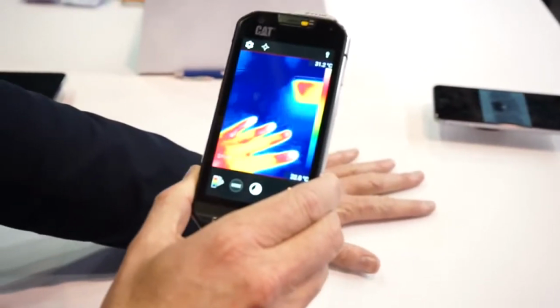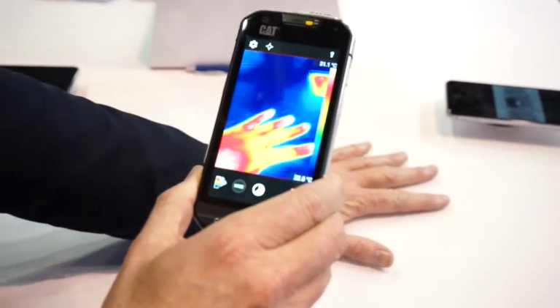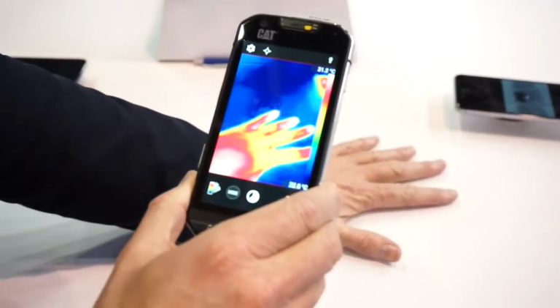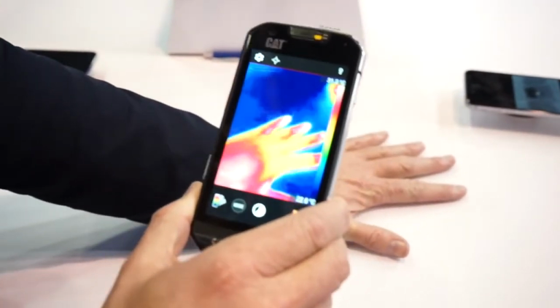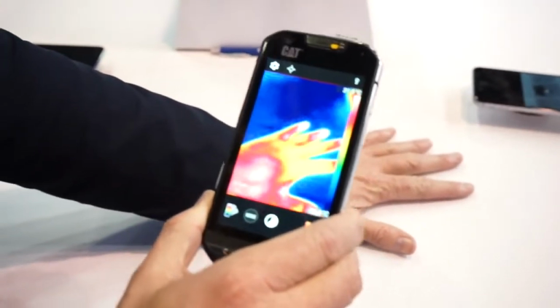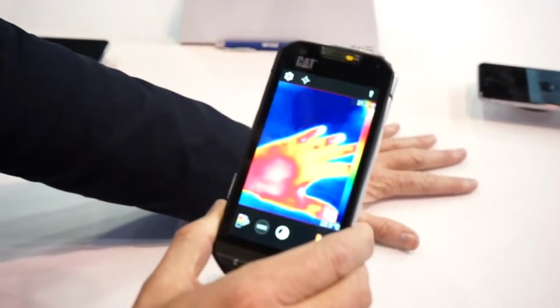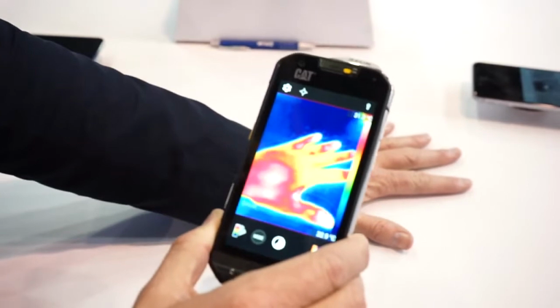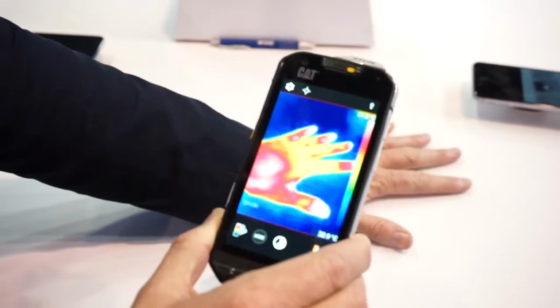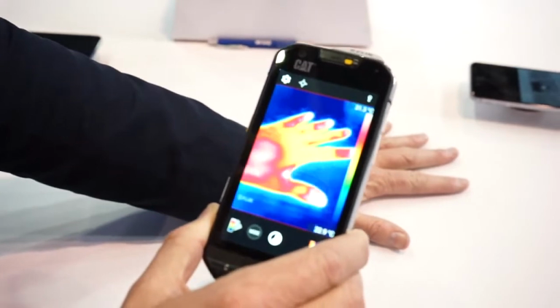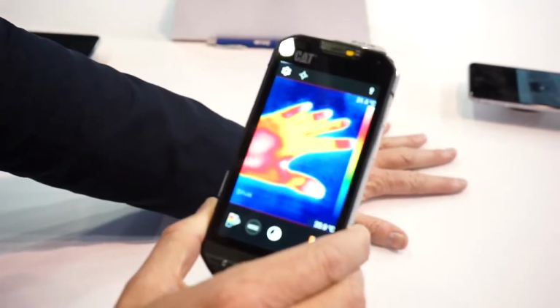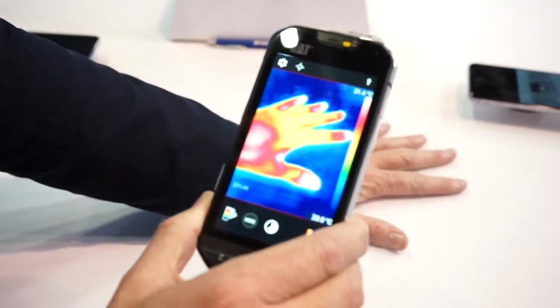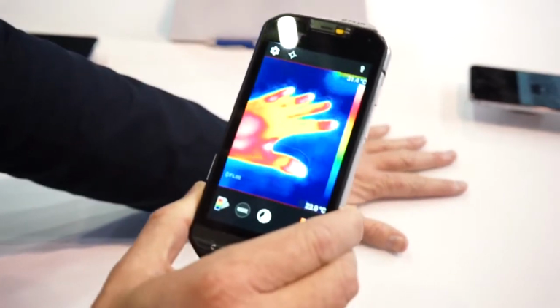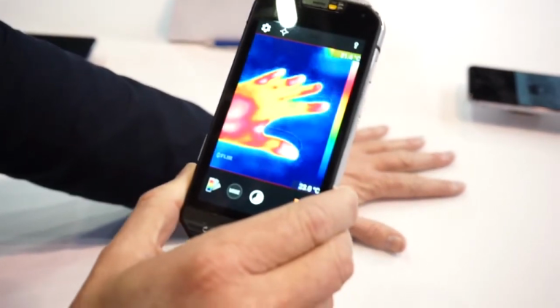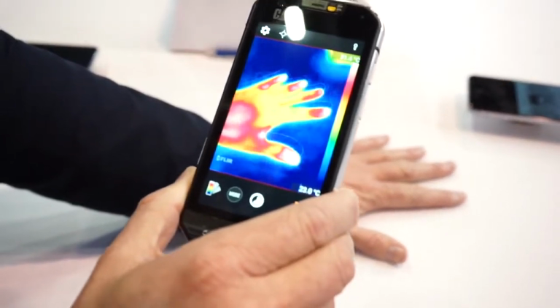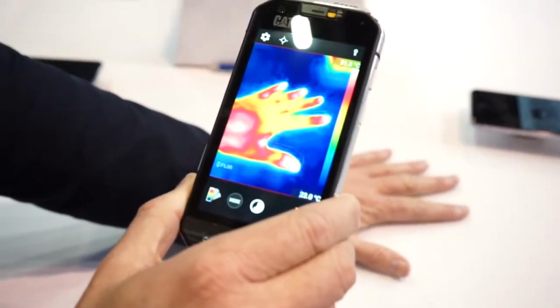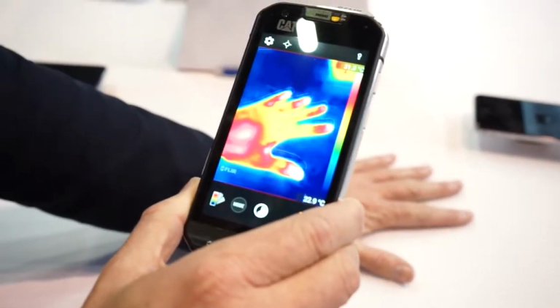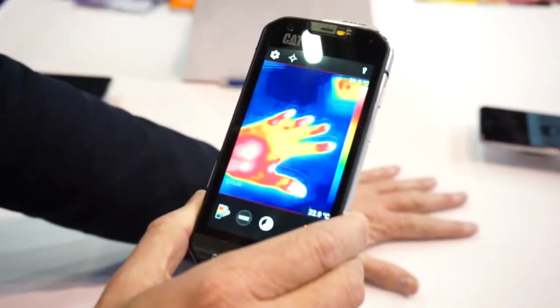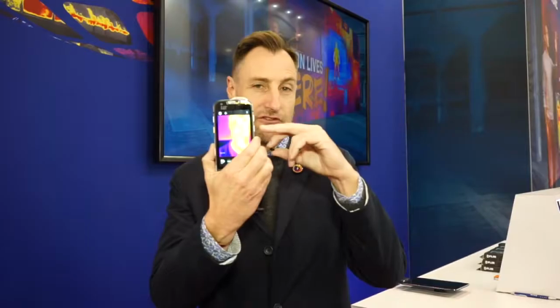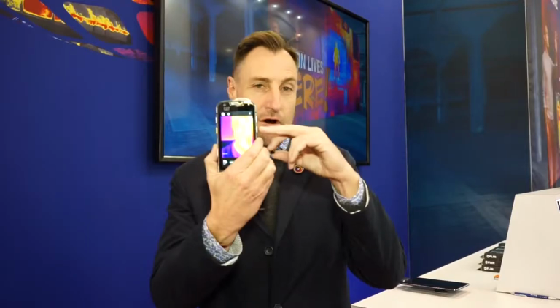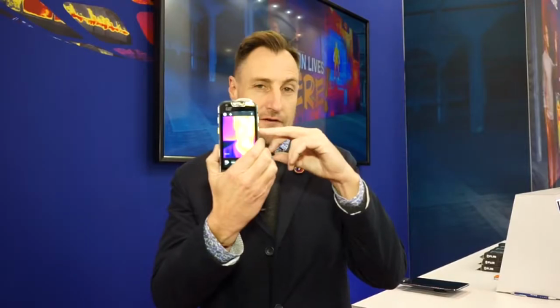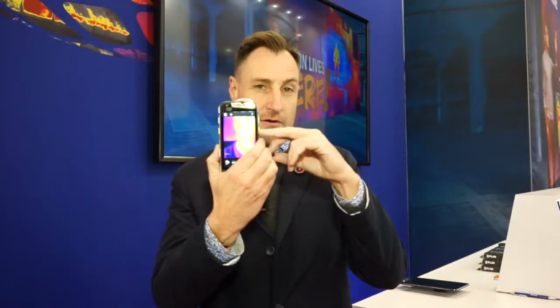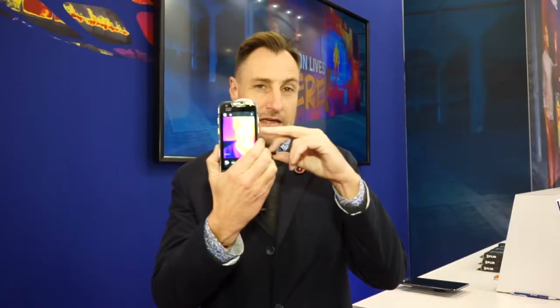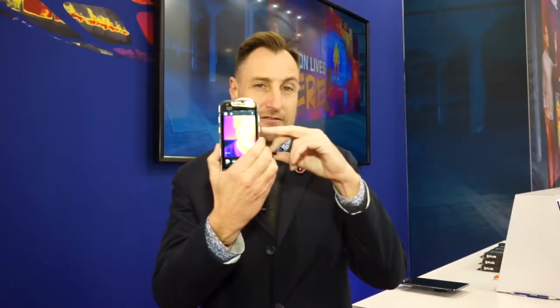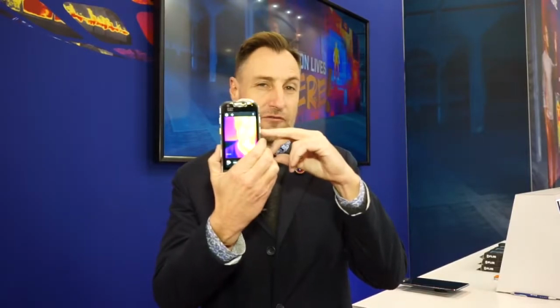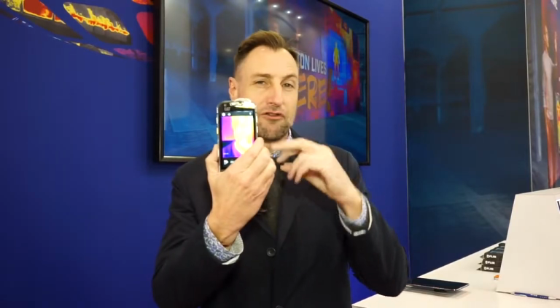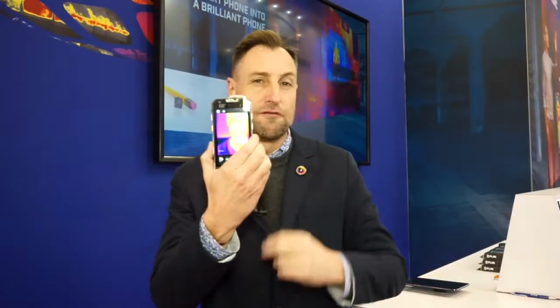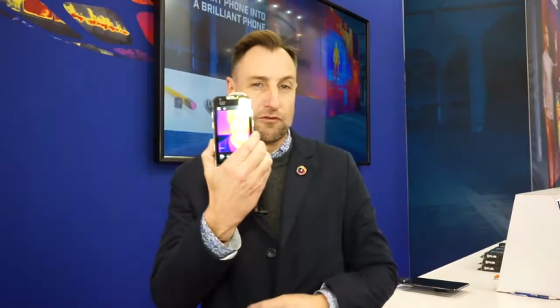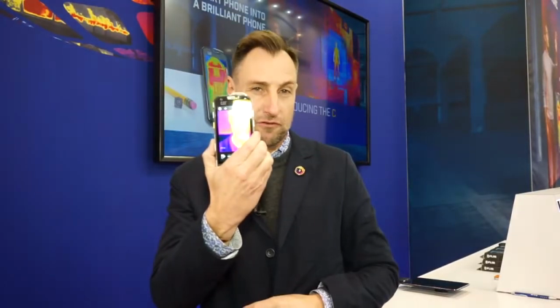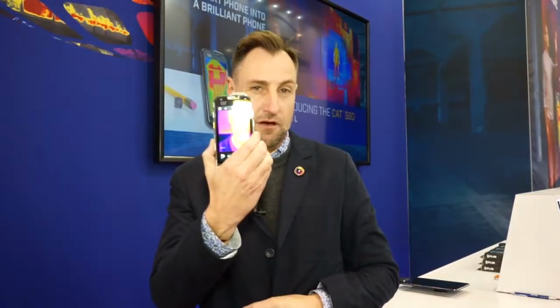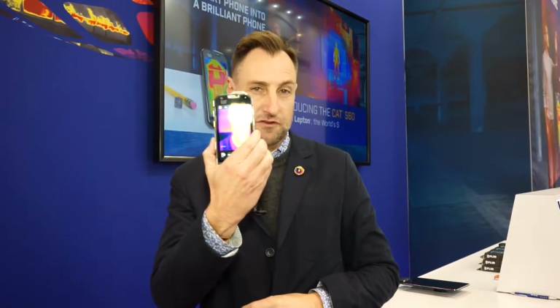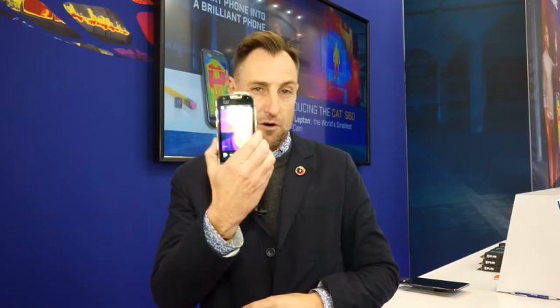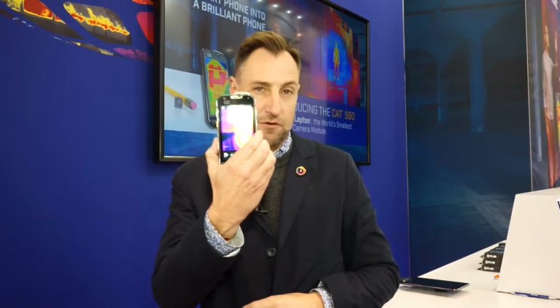So if you think about it, now with thermal imaging, this smartphone is the special forces of smartphones.